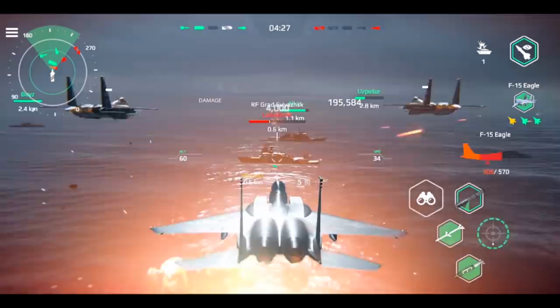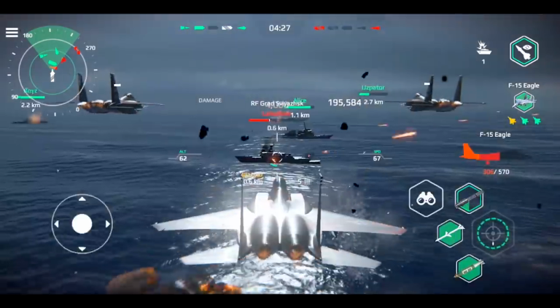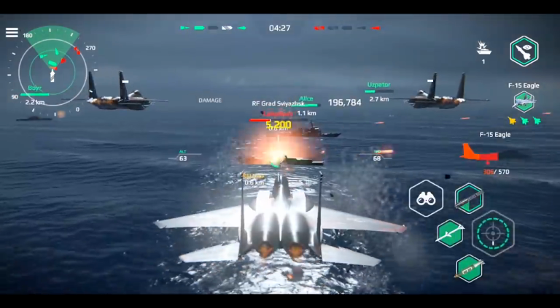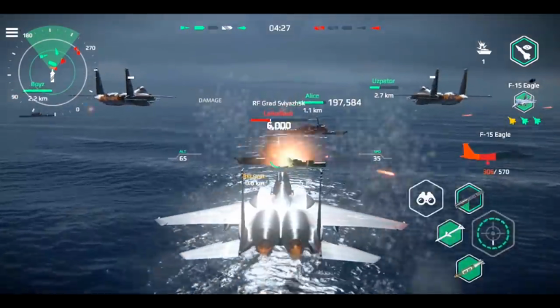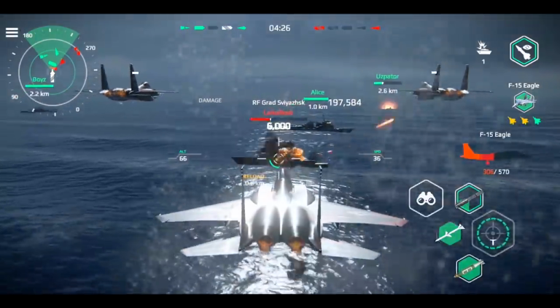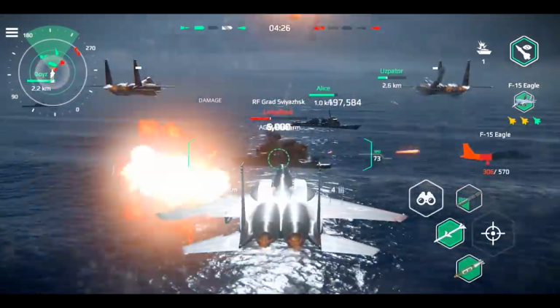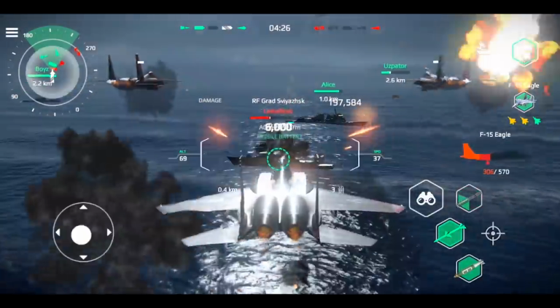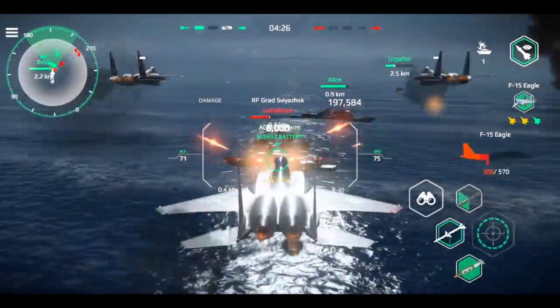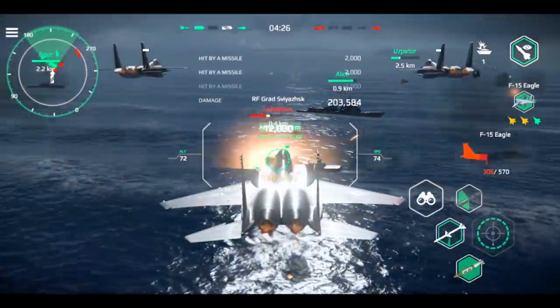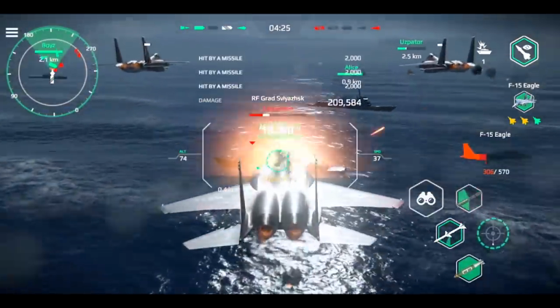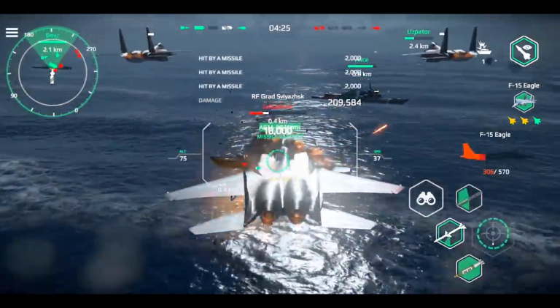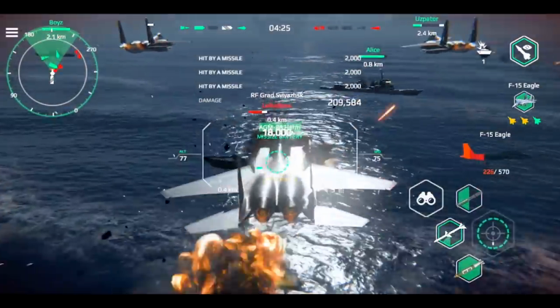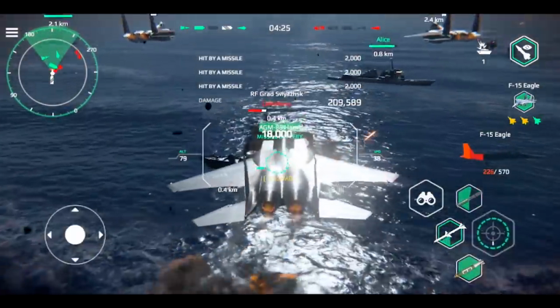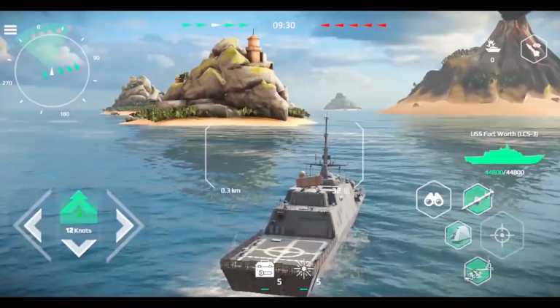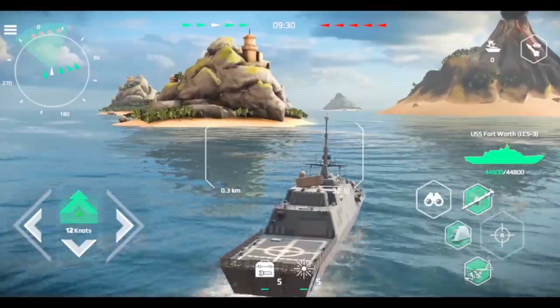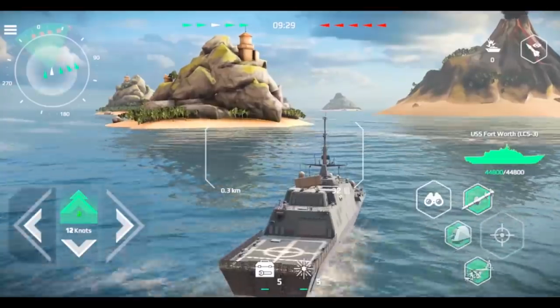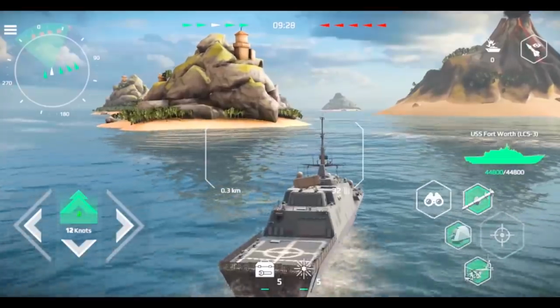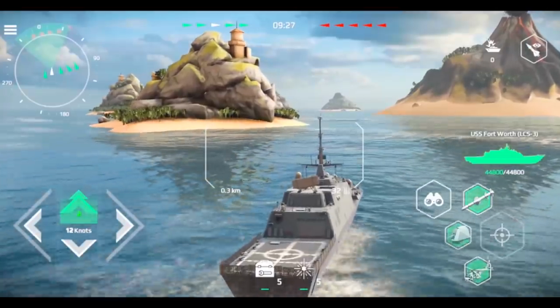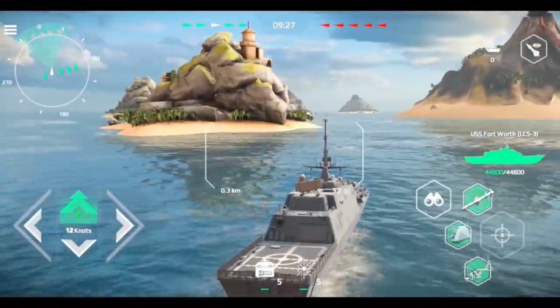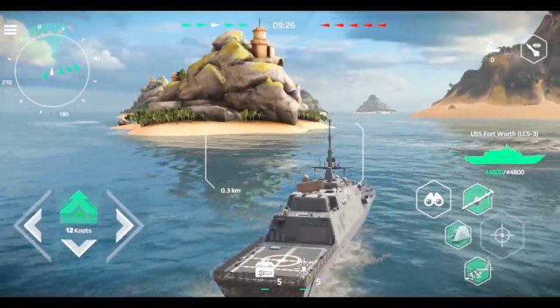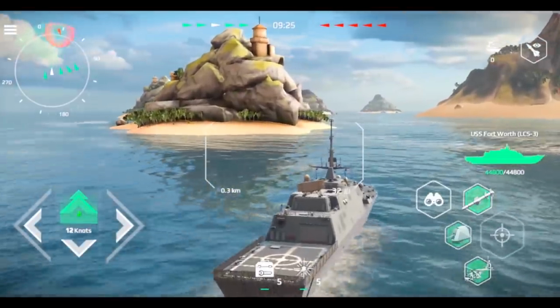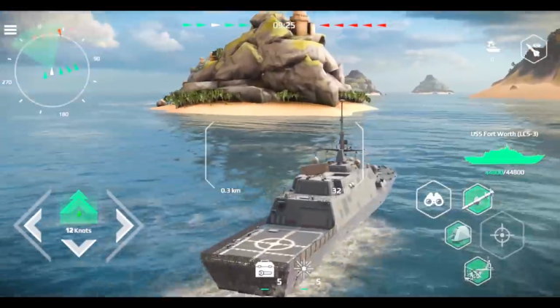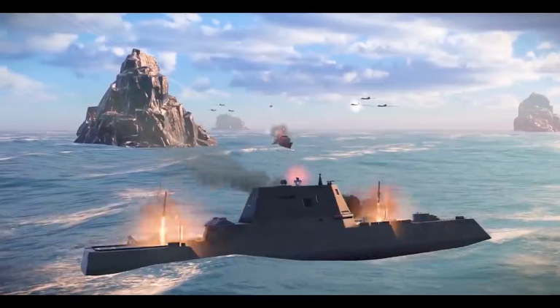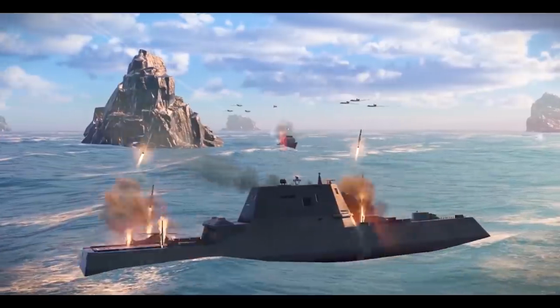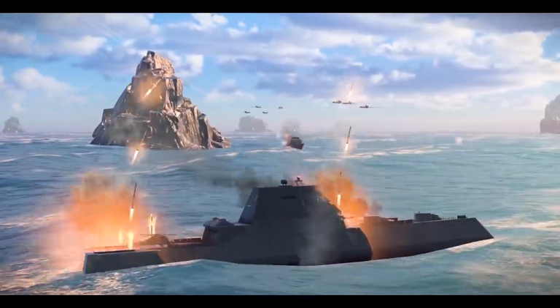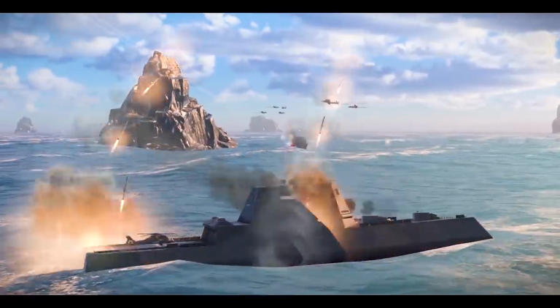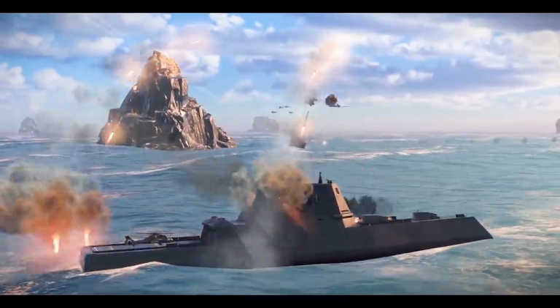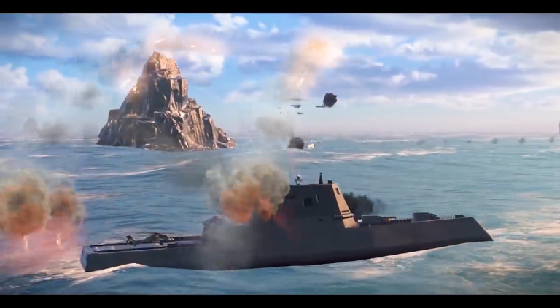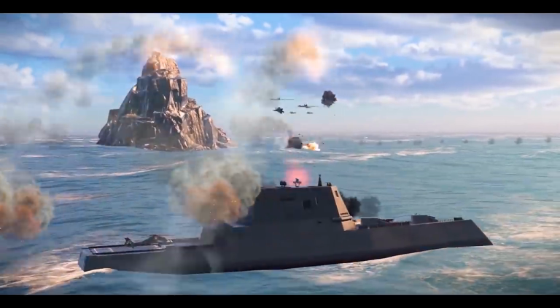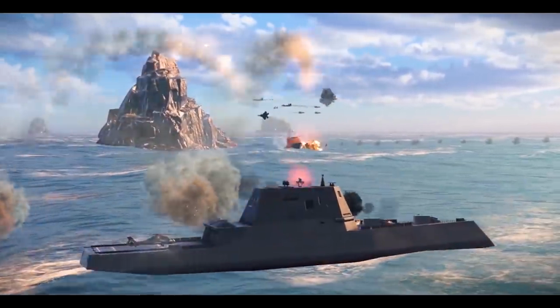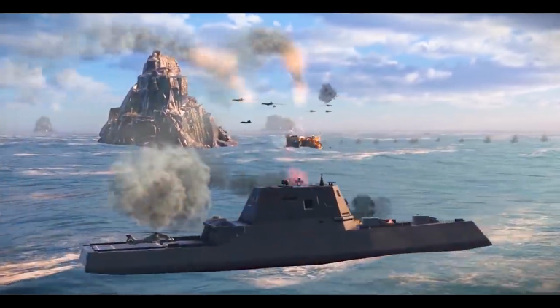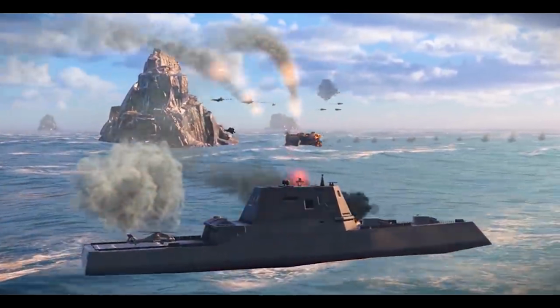Modern Warships will give all lovers of sea battles a realistic experience, so I suggest go download Modern Warships right now.